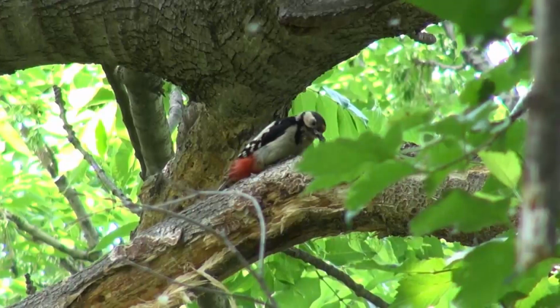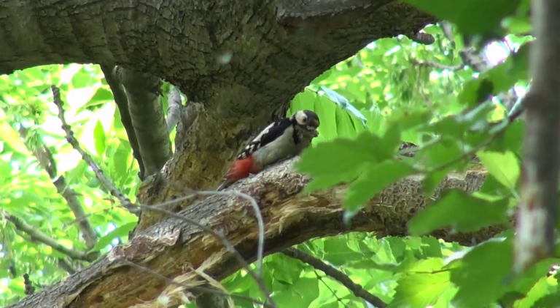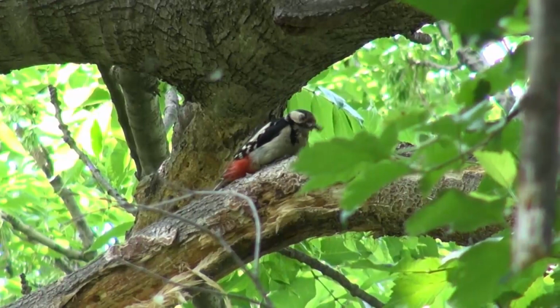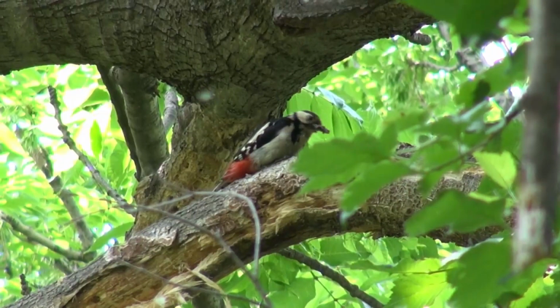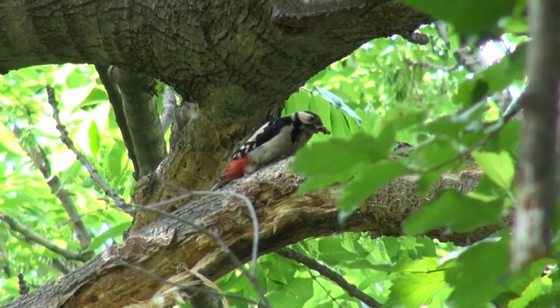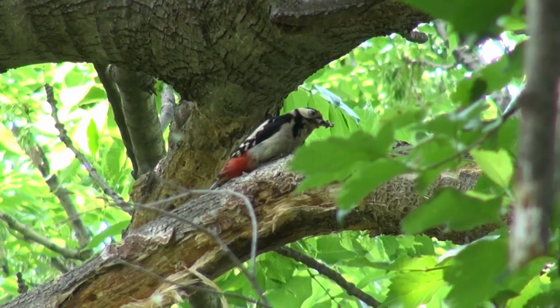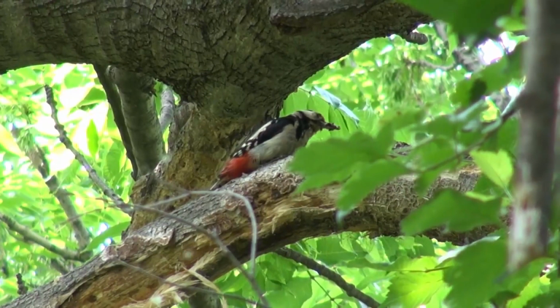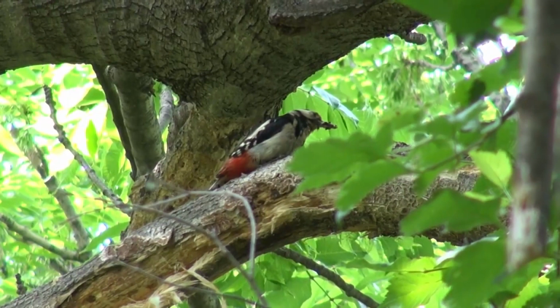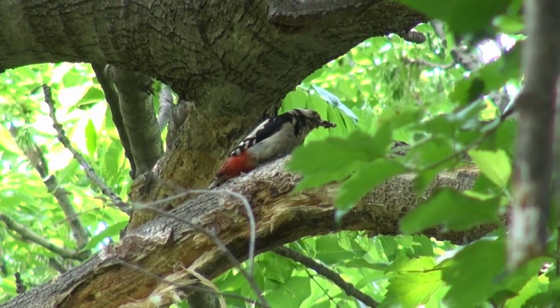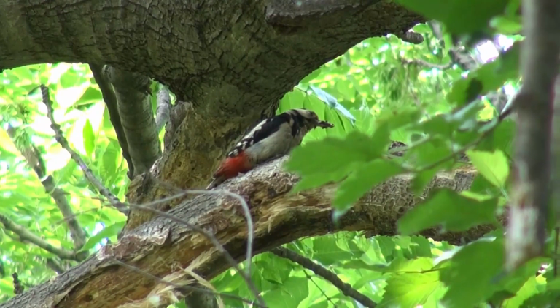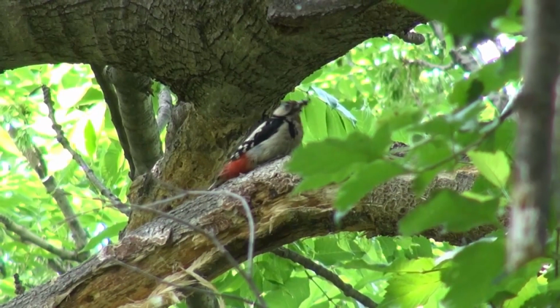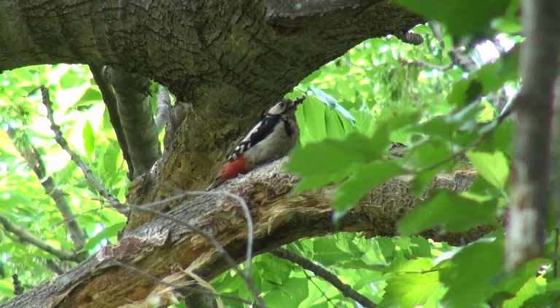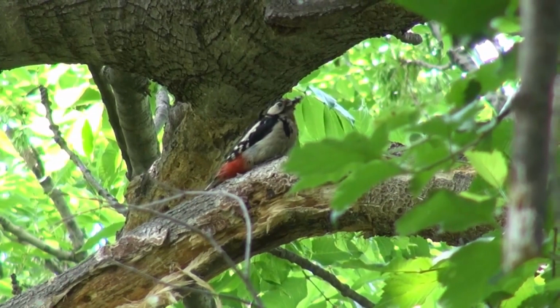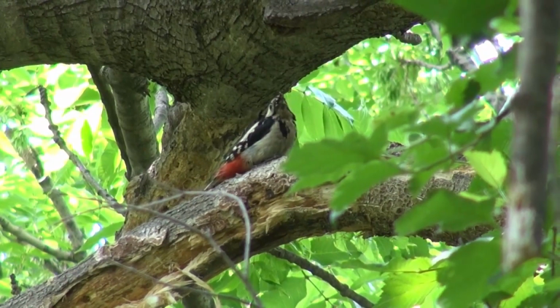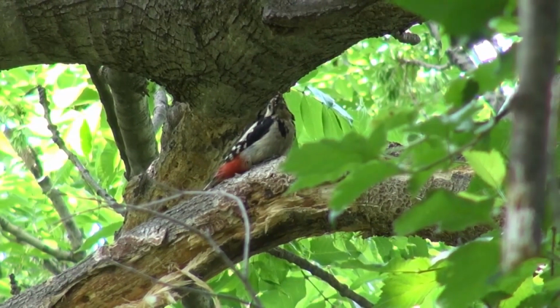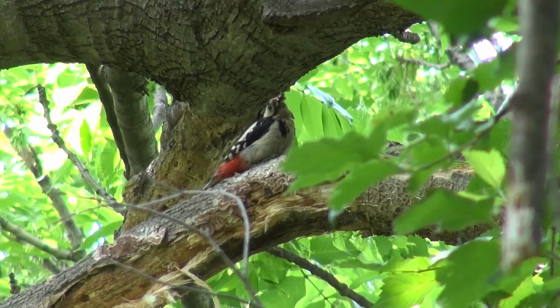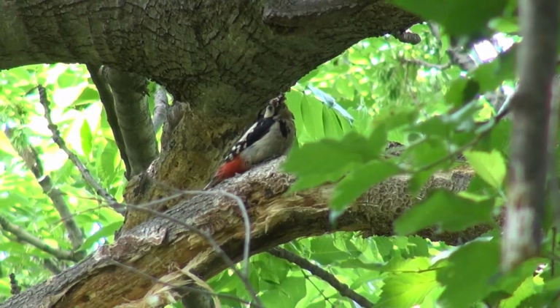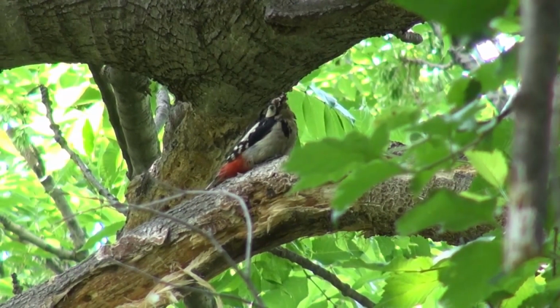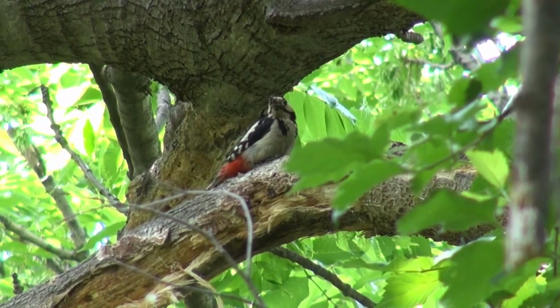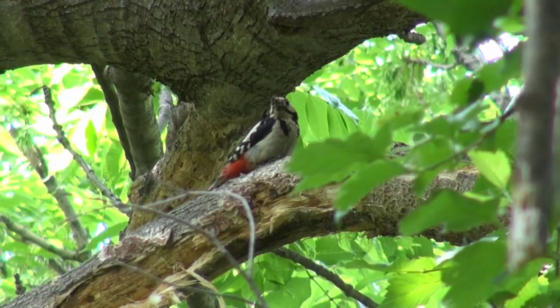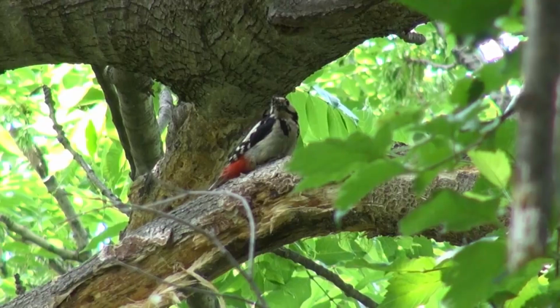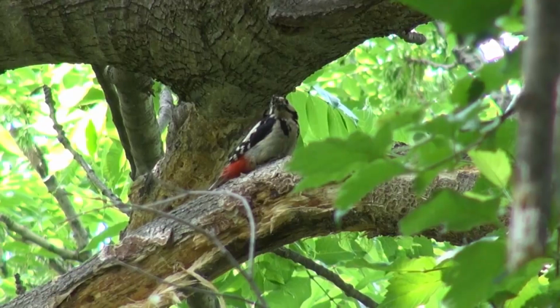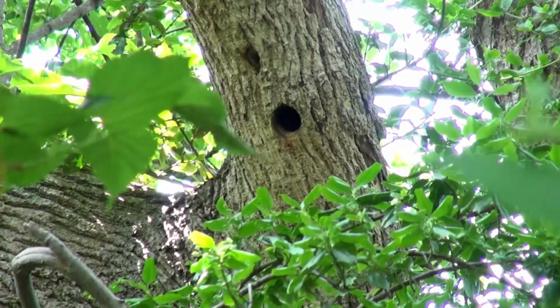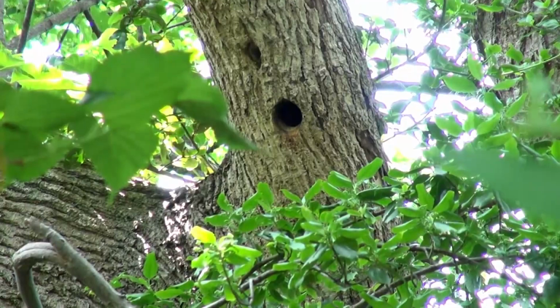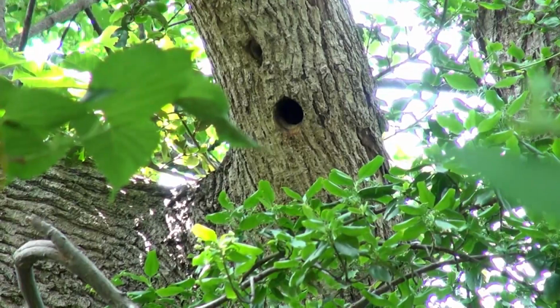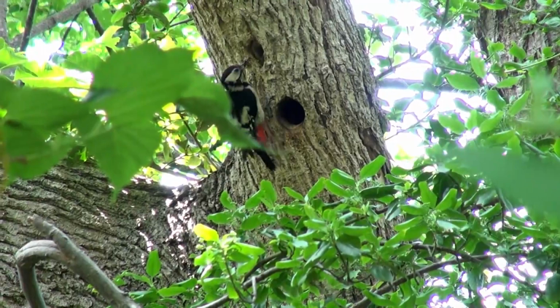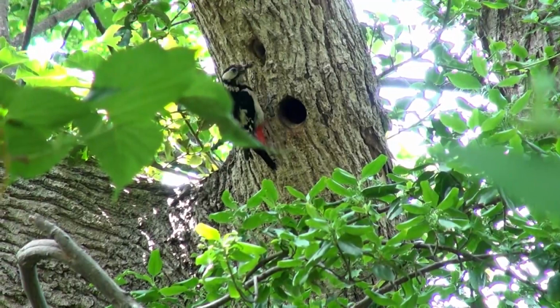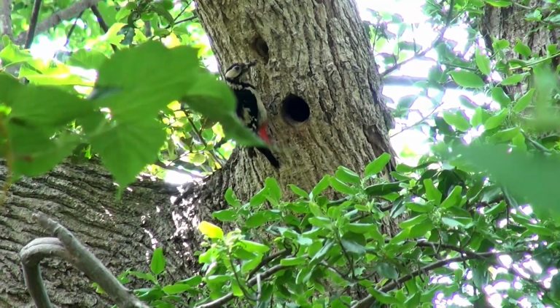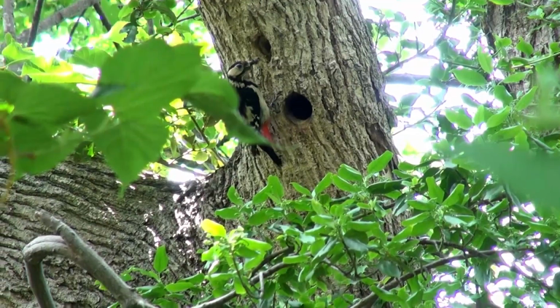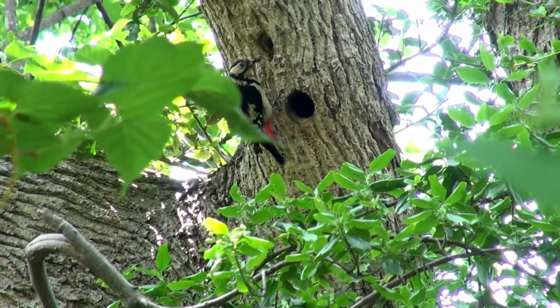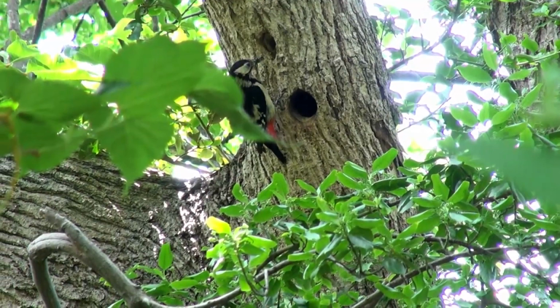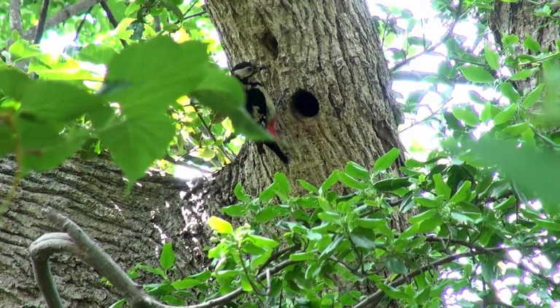As poplar trees tower through the forest, red-spotted woodpeckers are busy raising their young.